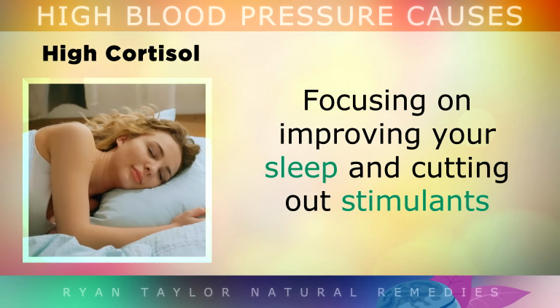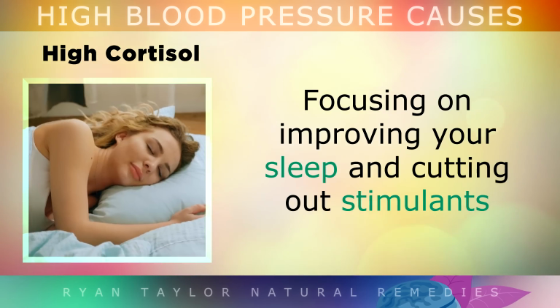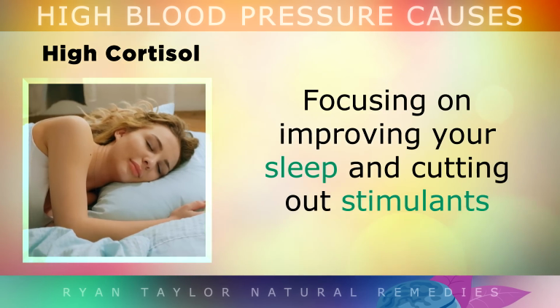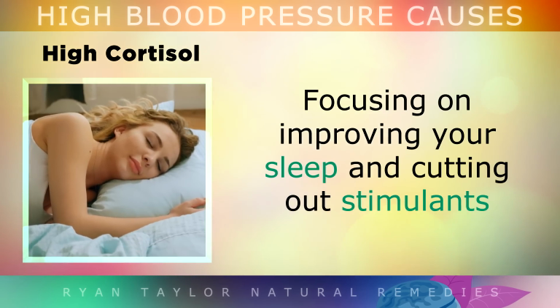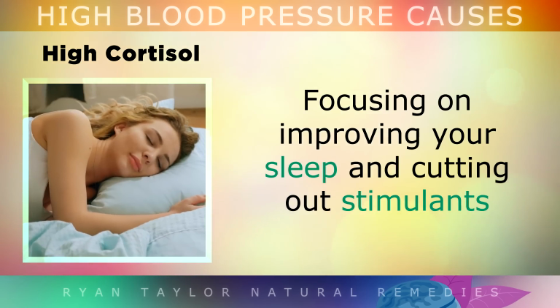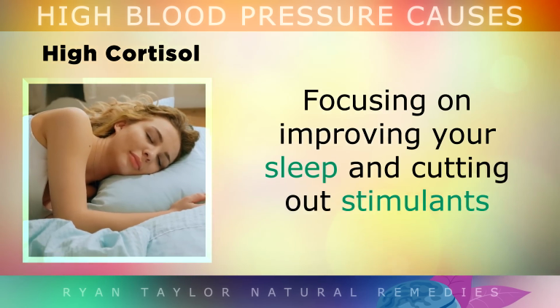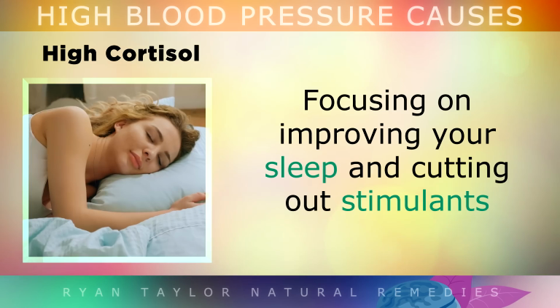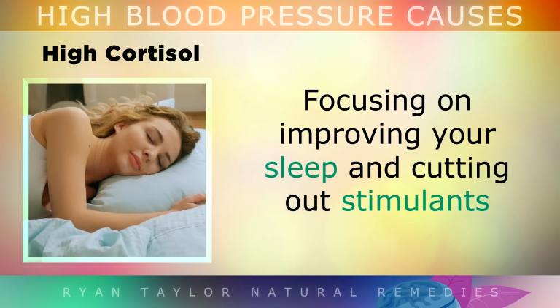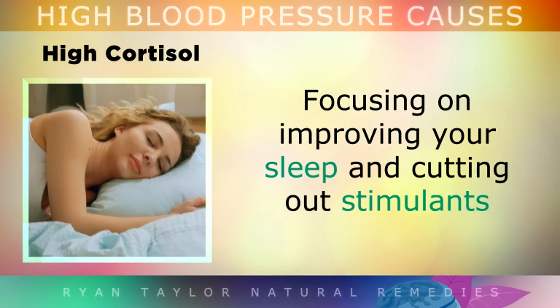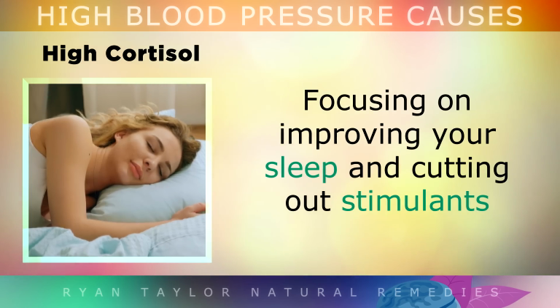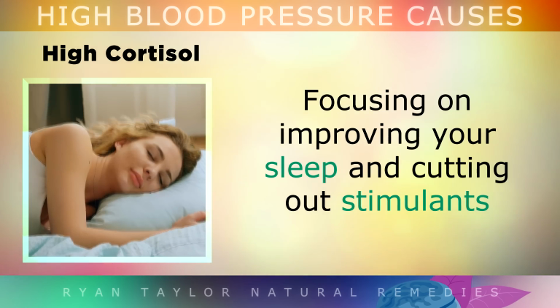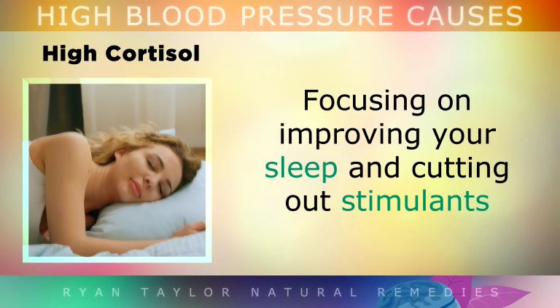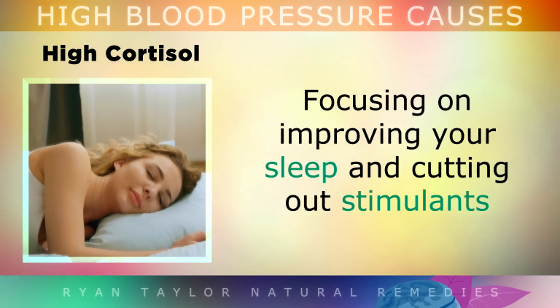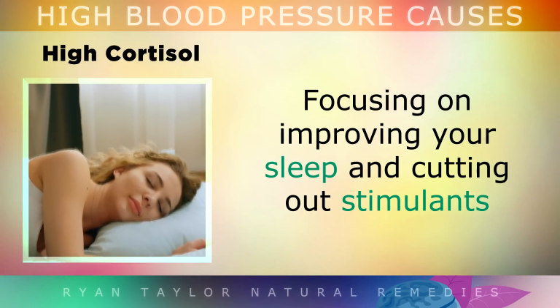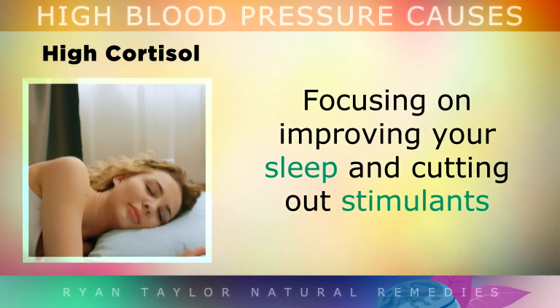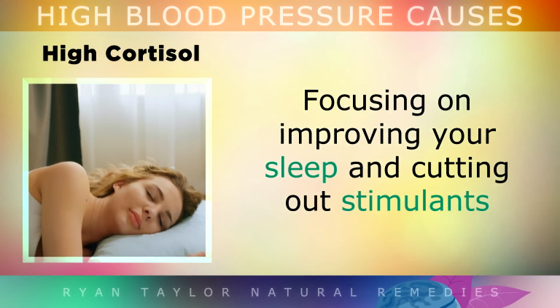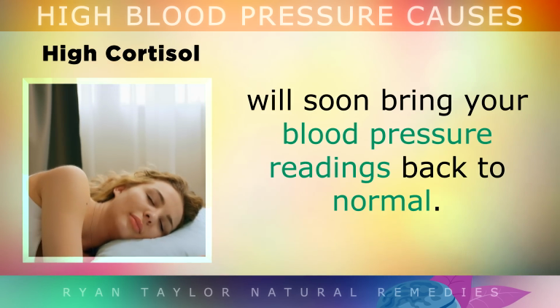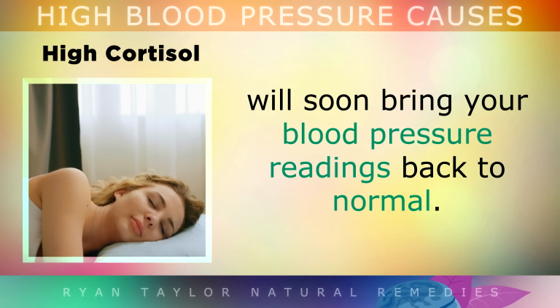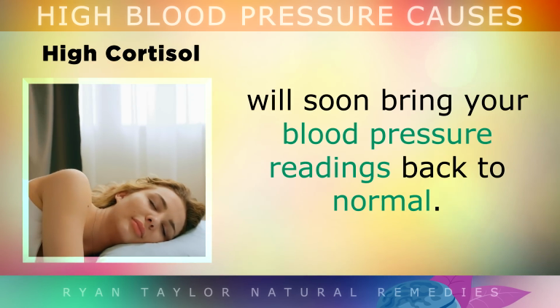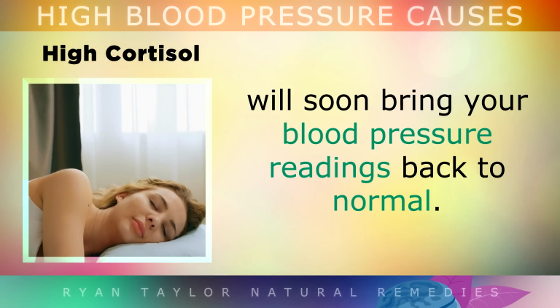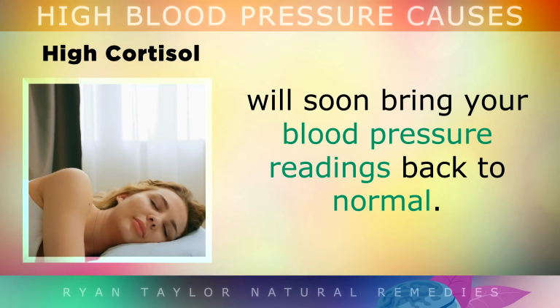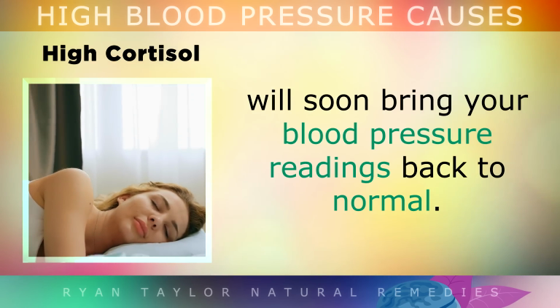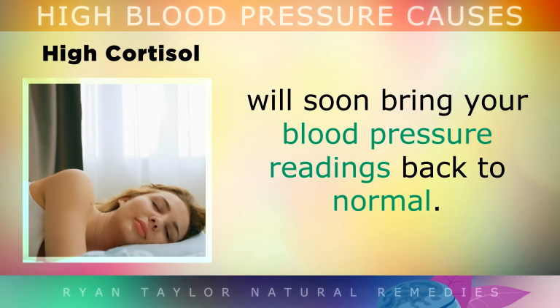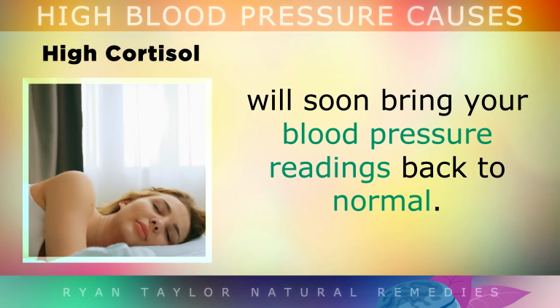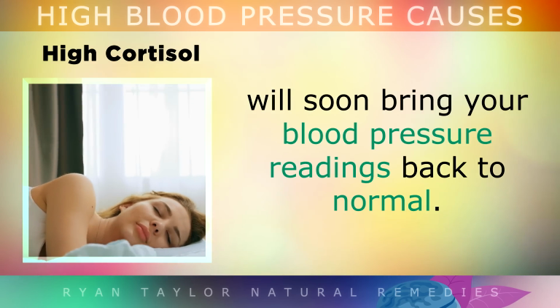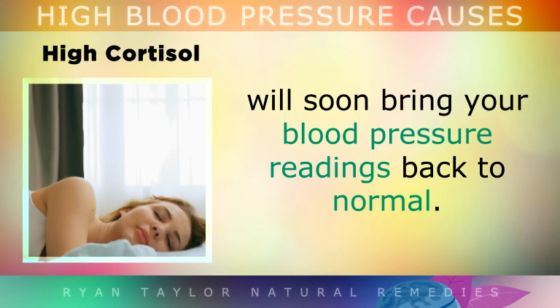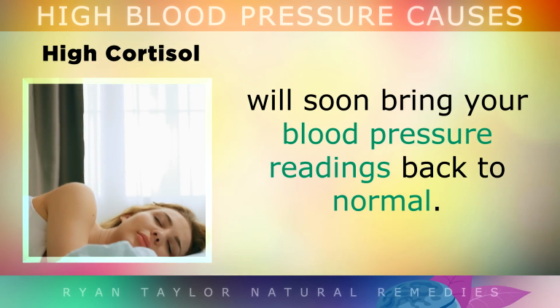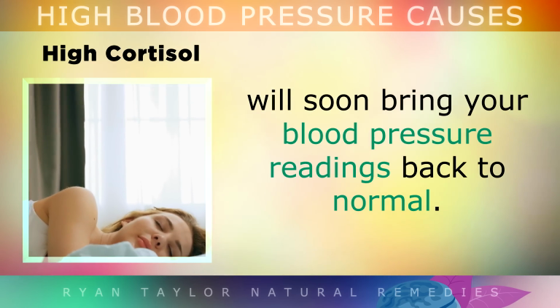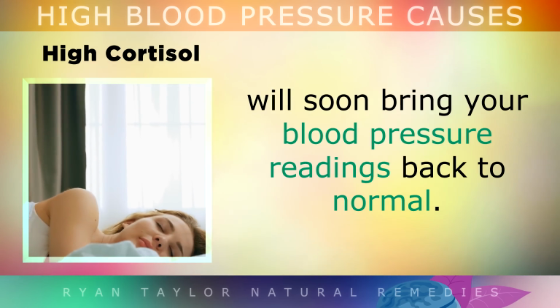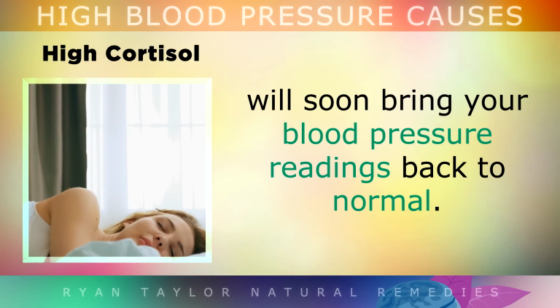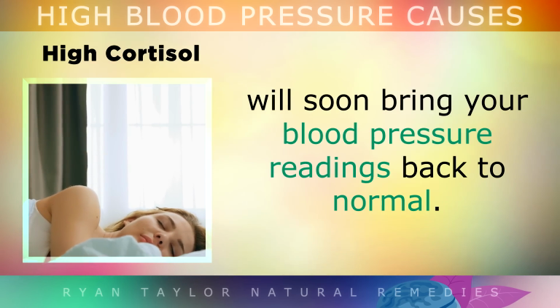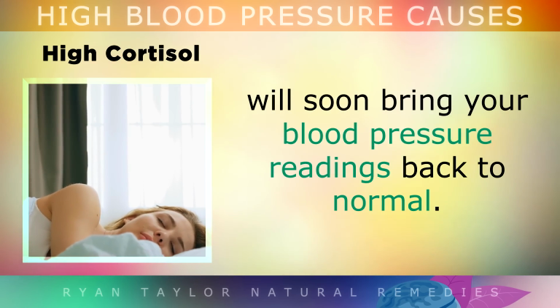Focusing on improving your sleep and cutting out the stimulants will soon bring your blood pressure readings back to normal.